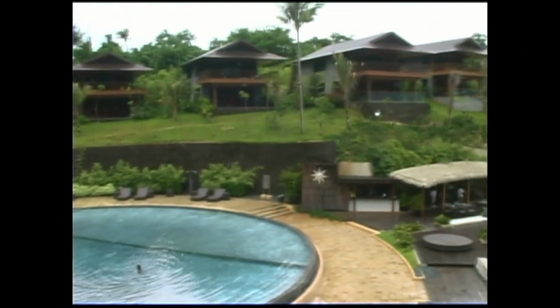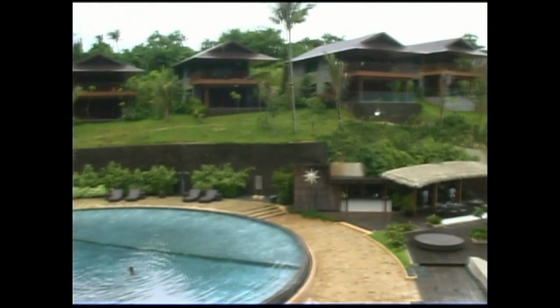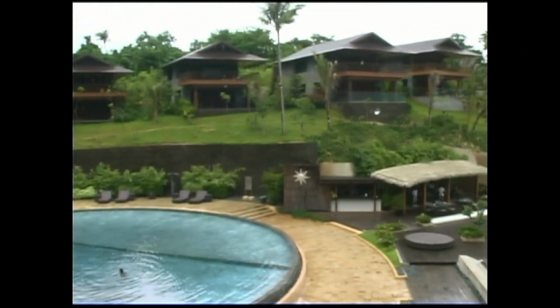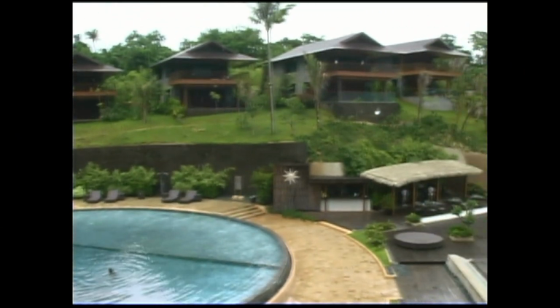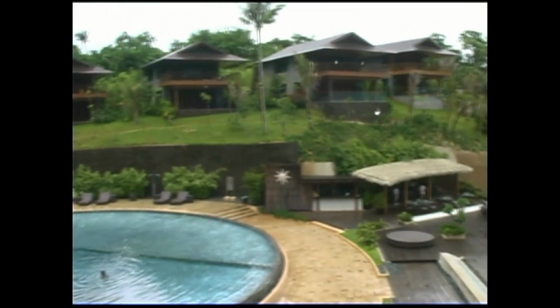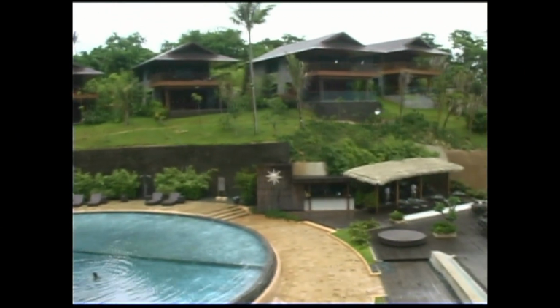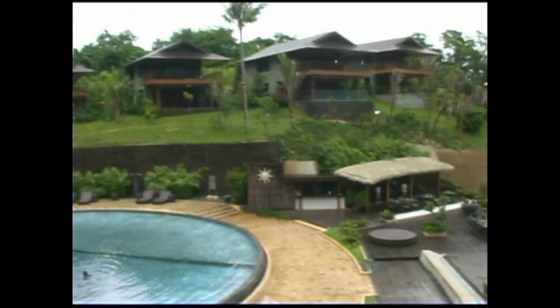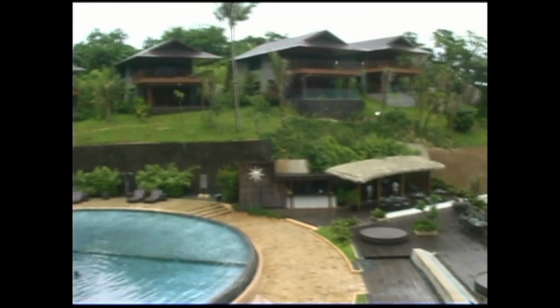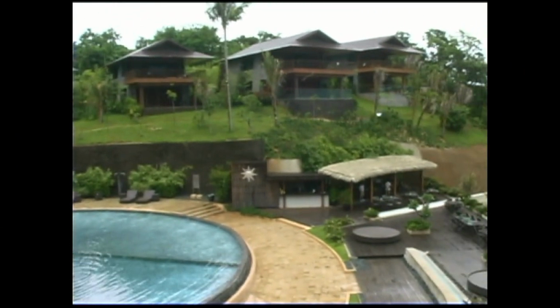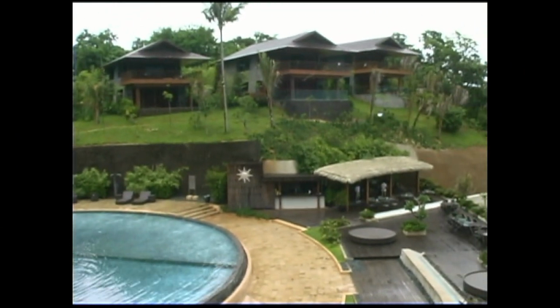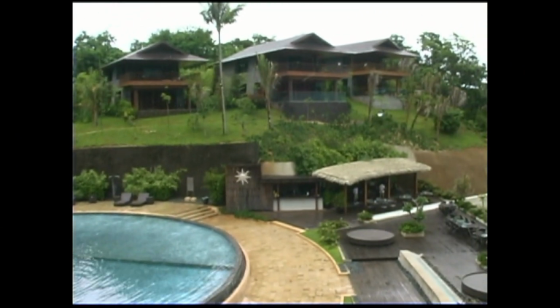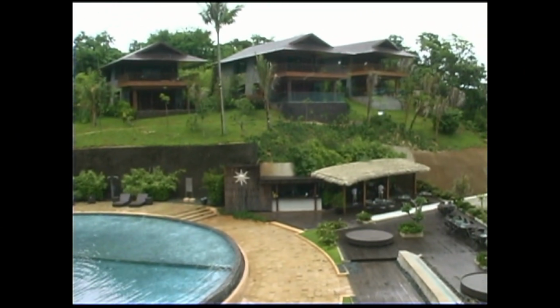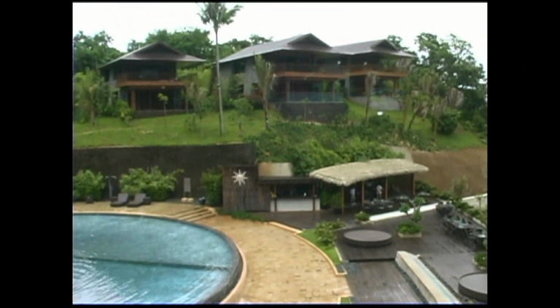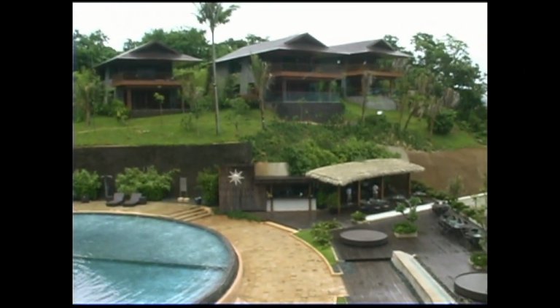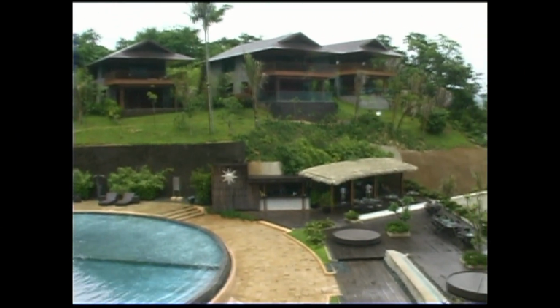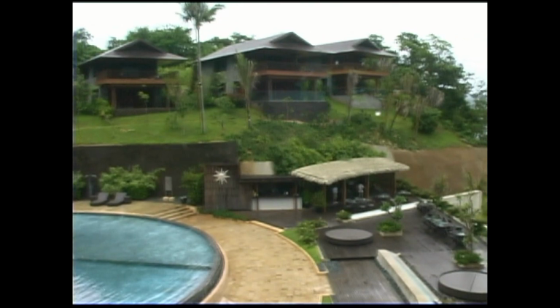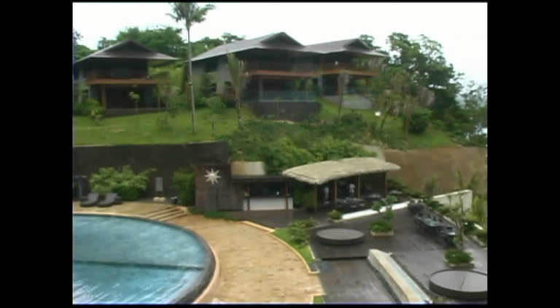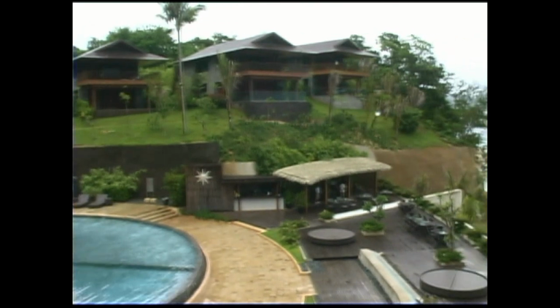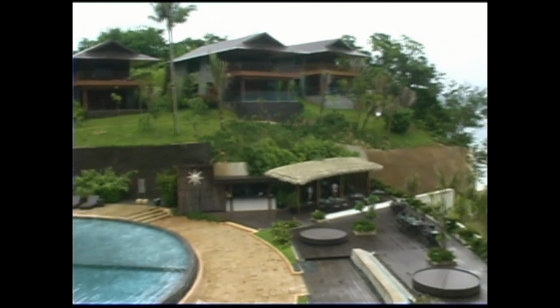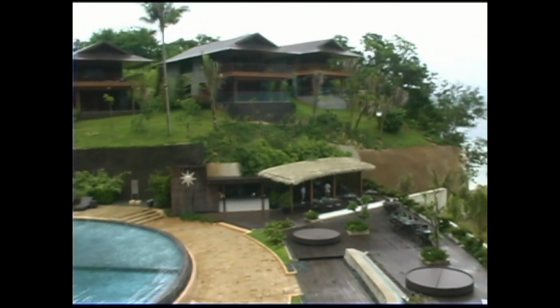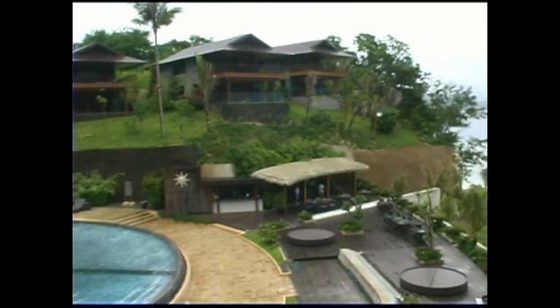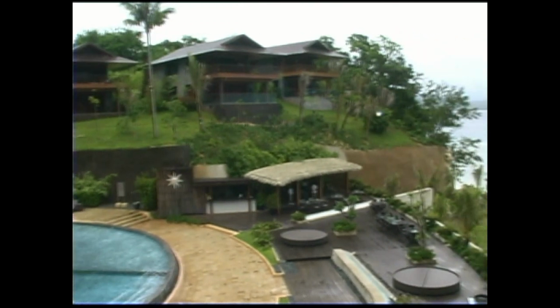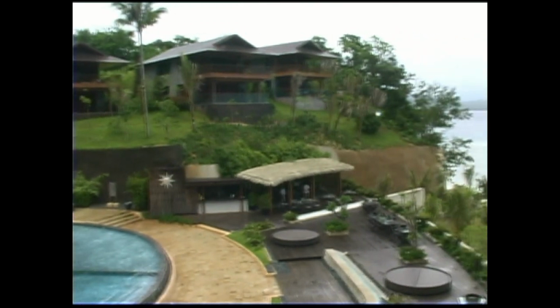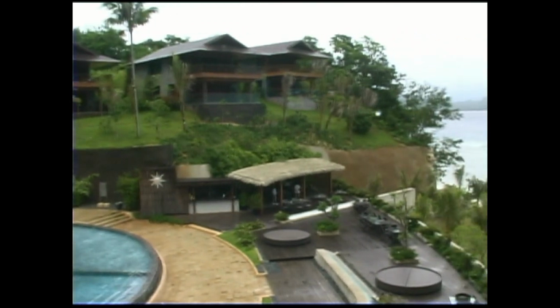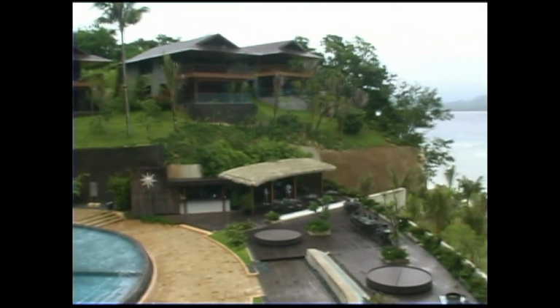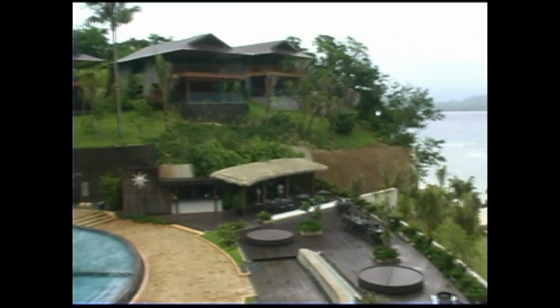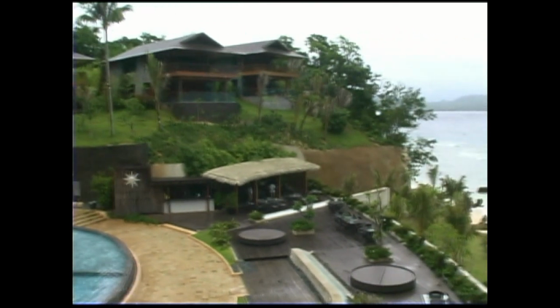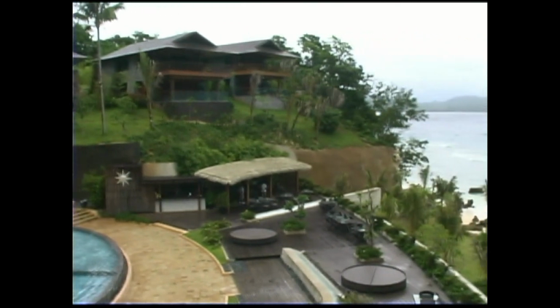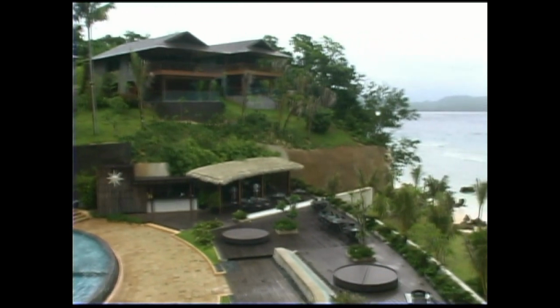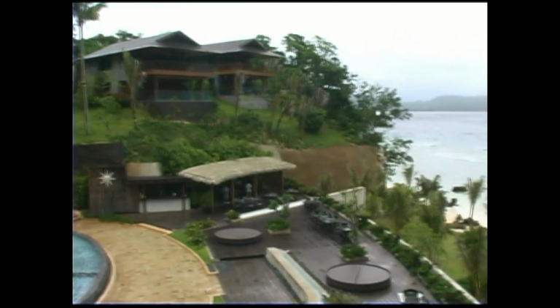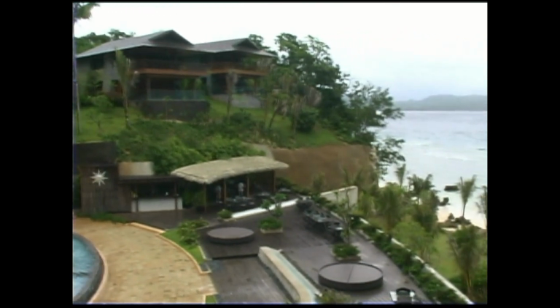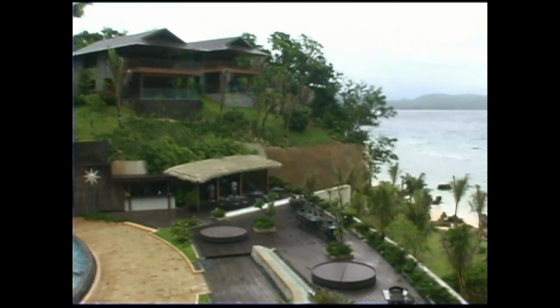This is a view from the presidential suite looking out toward Panay Island.